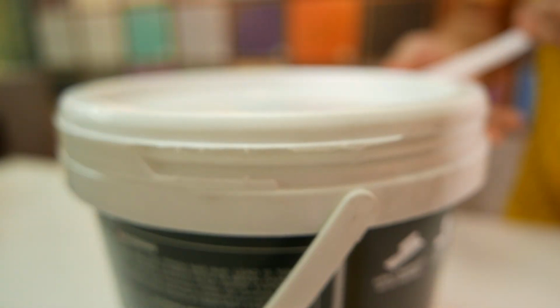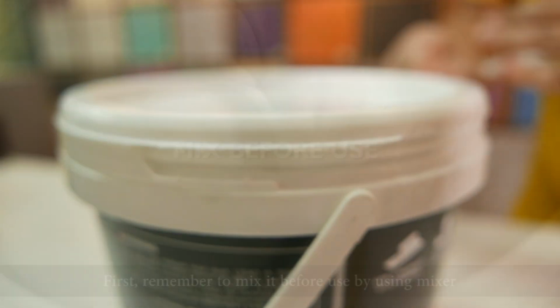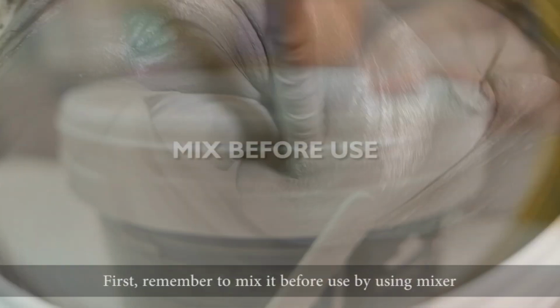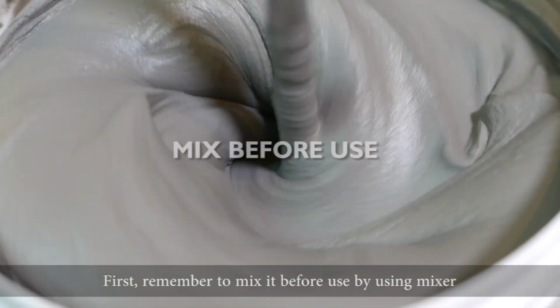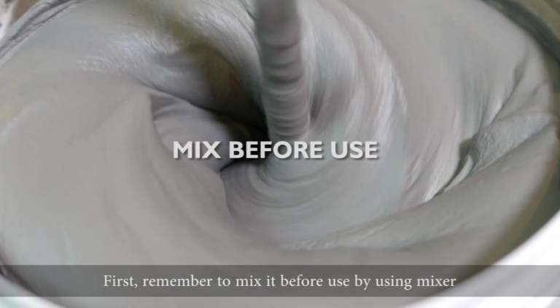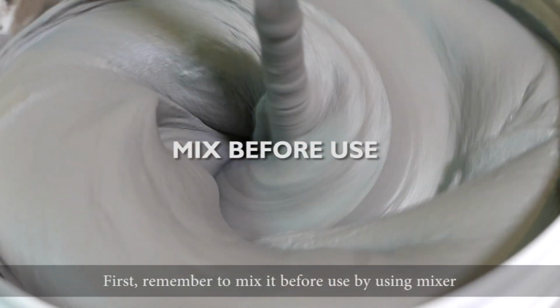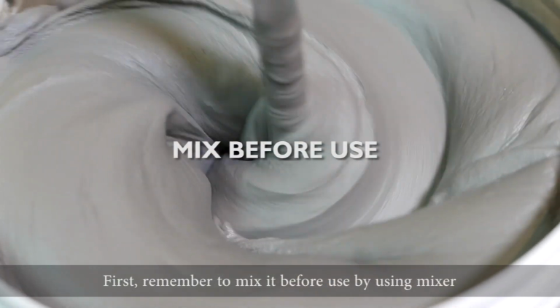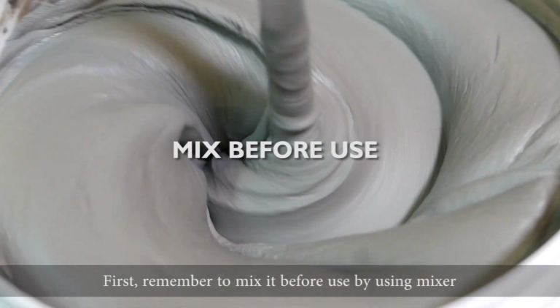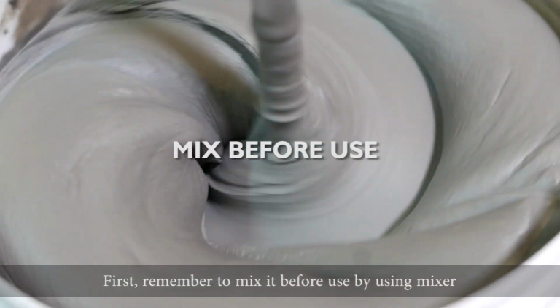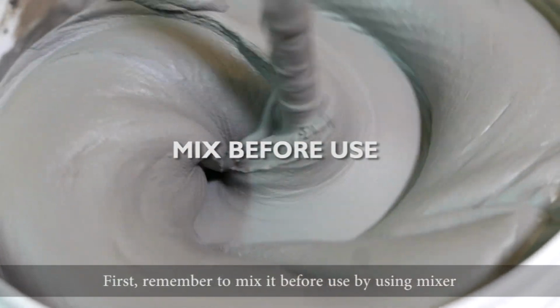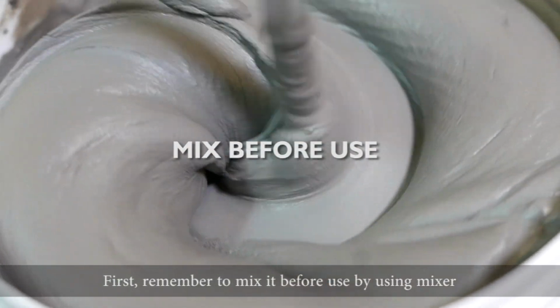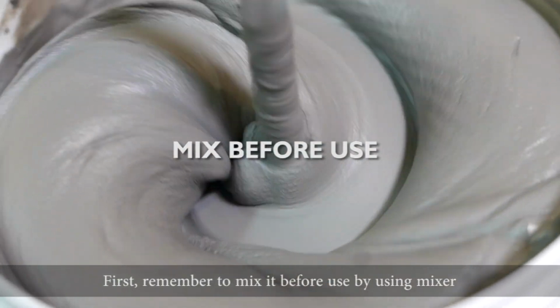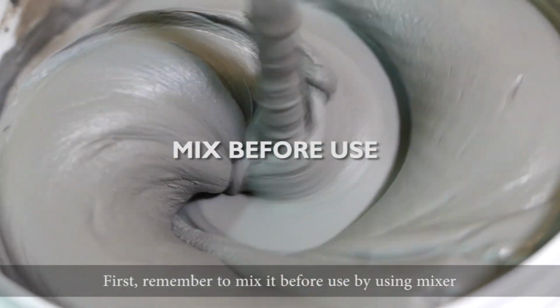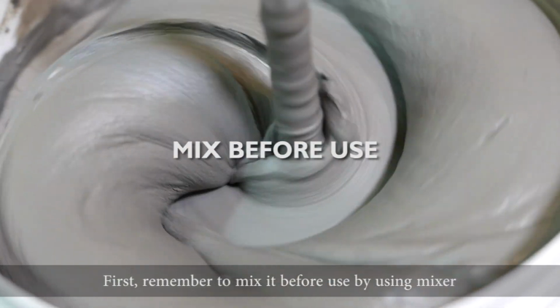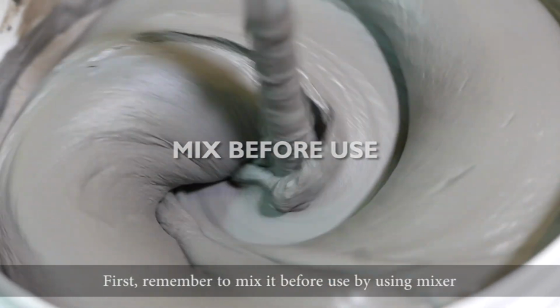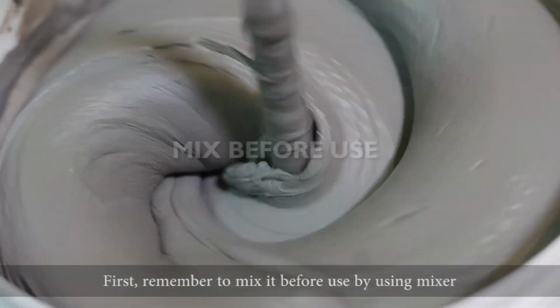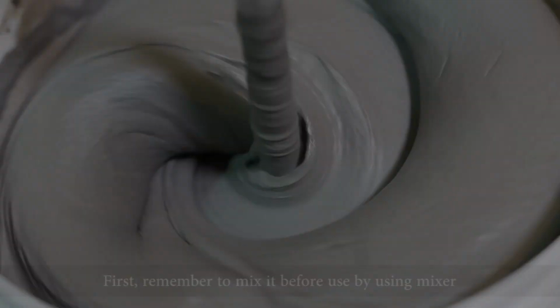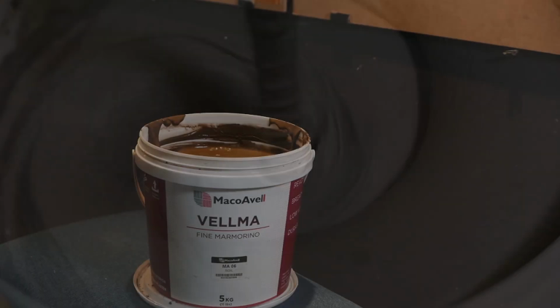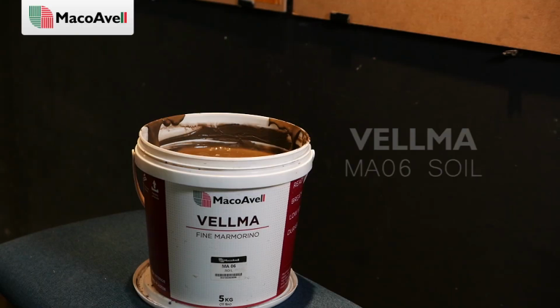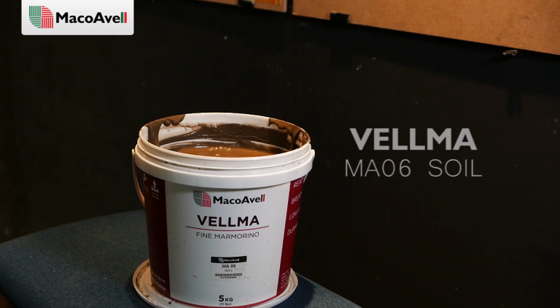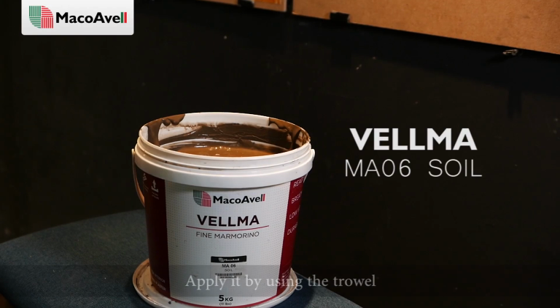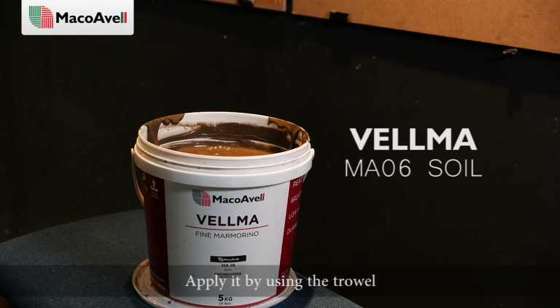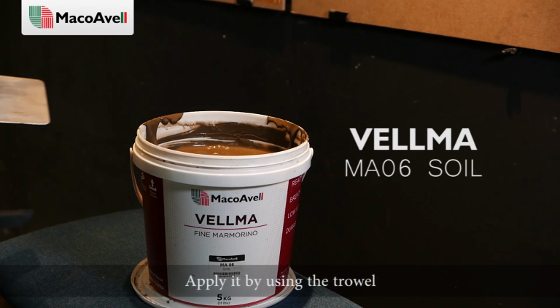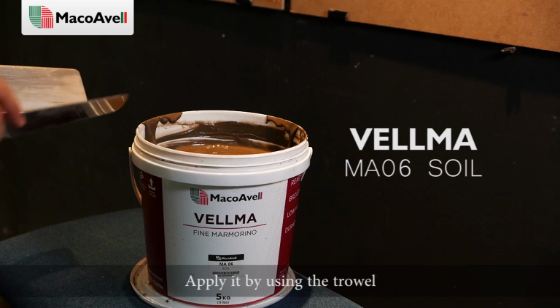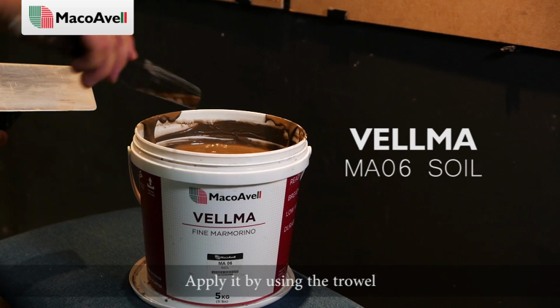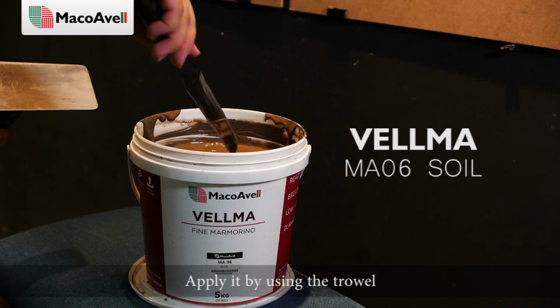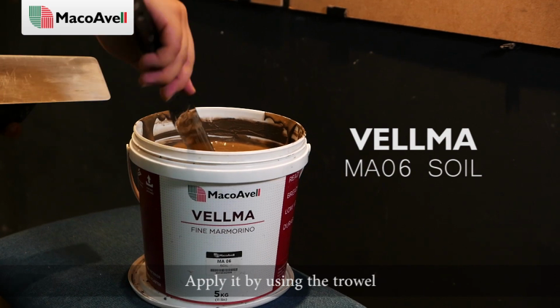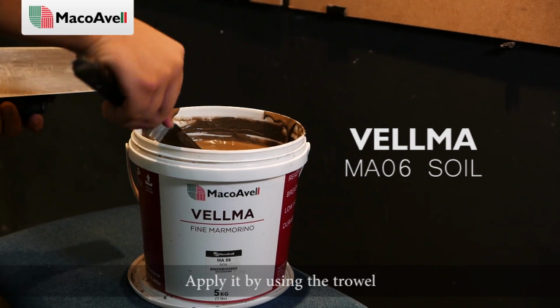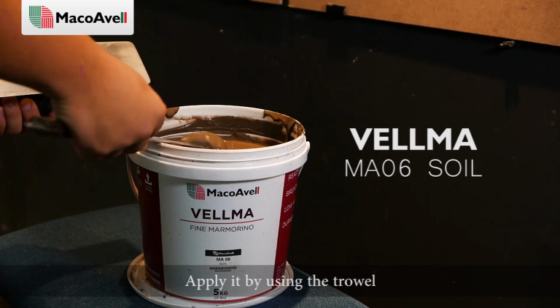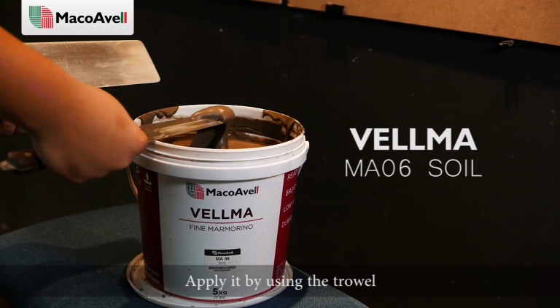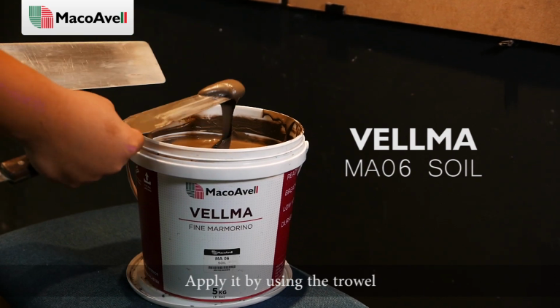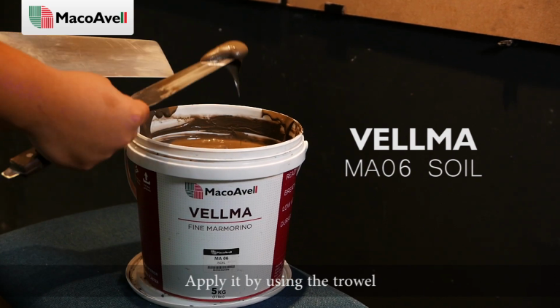First, remember to mix it before use by using a mixer. Apply it by using the trowel.